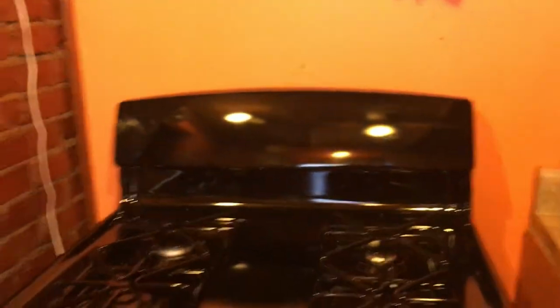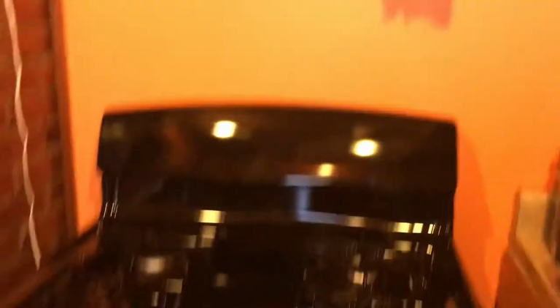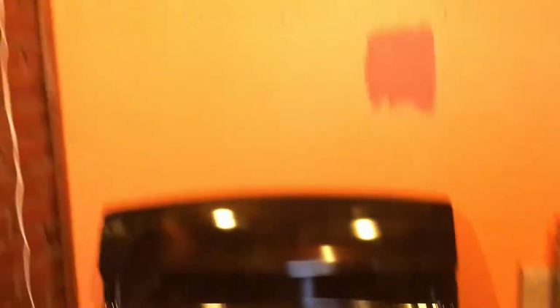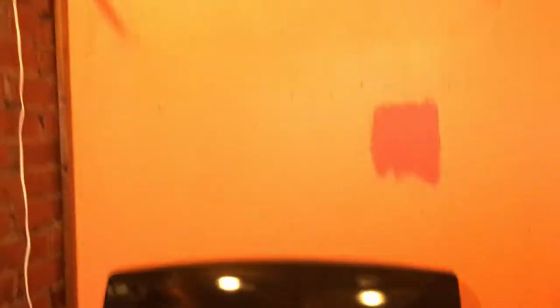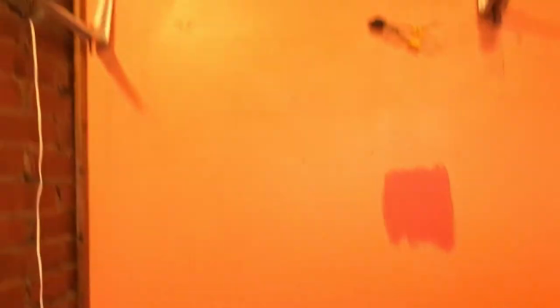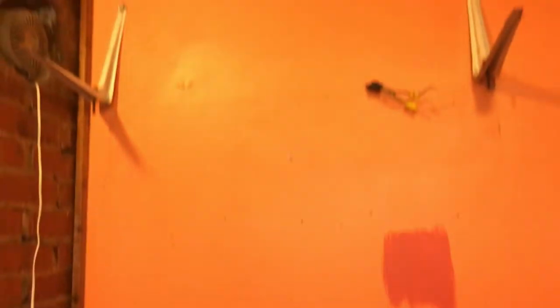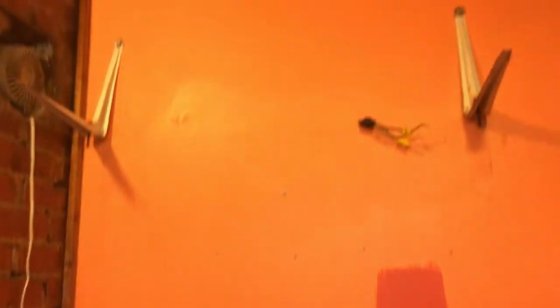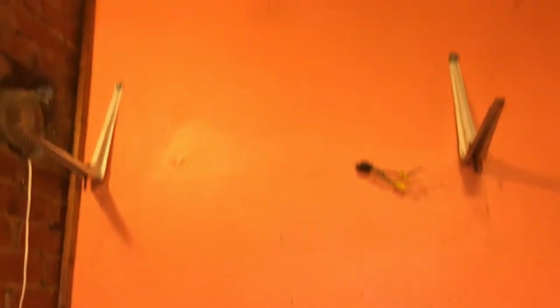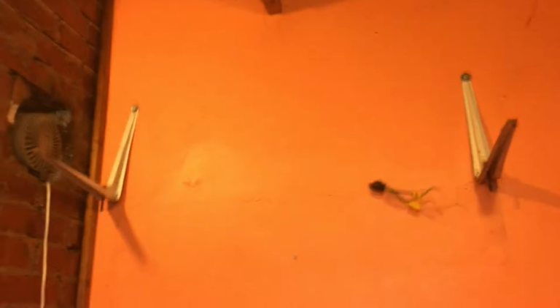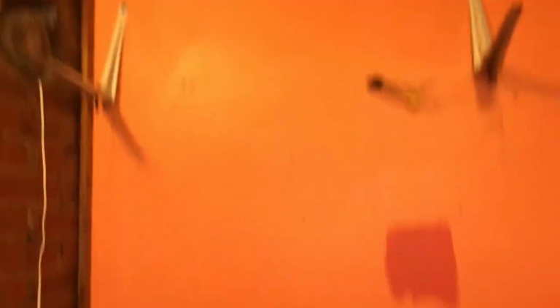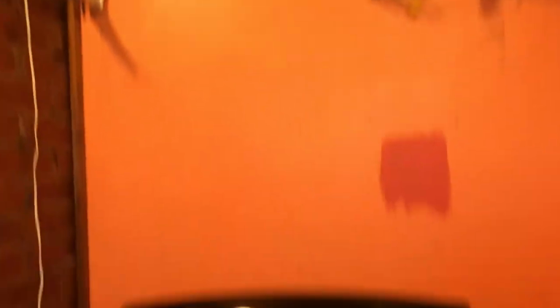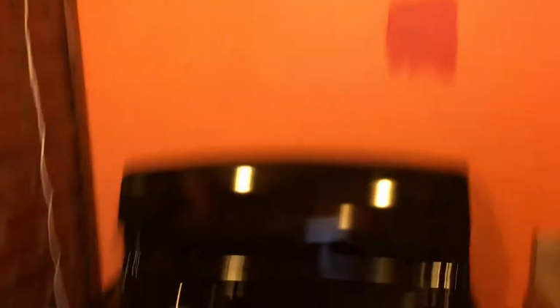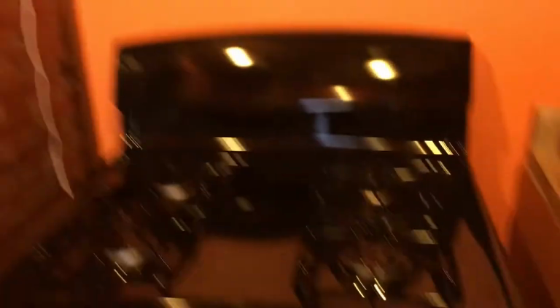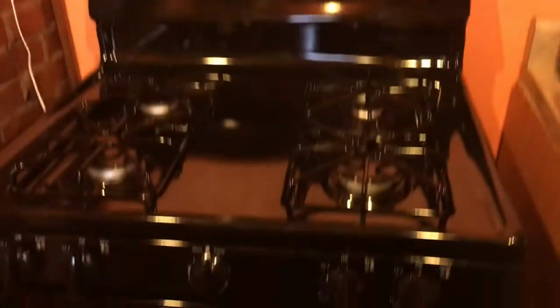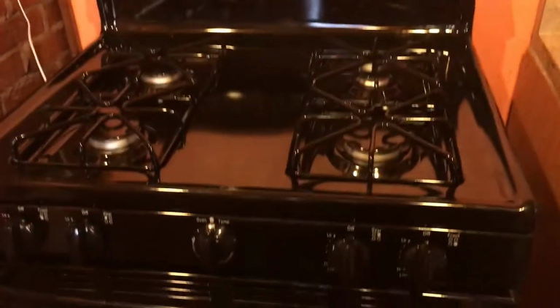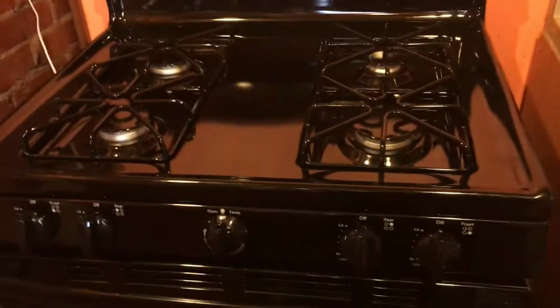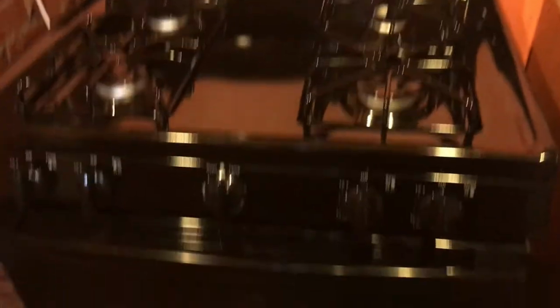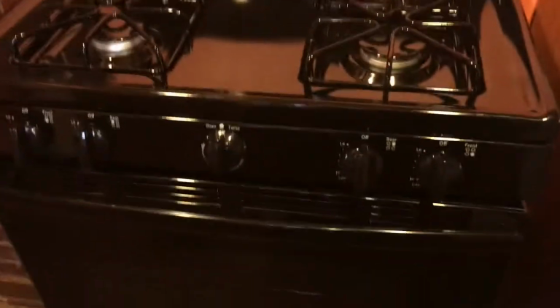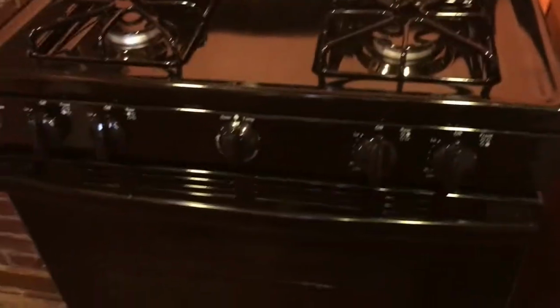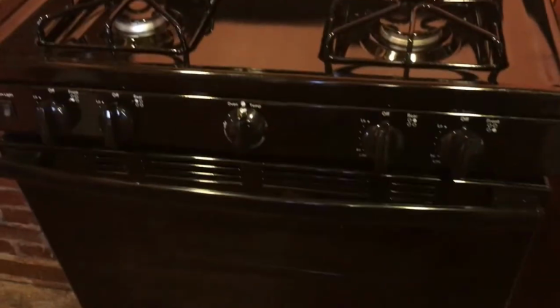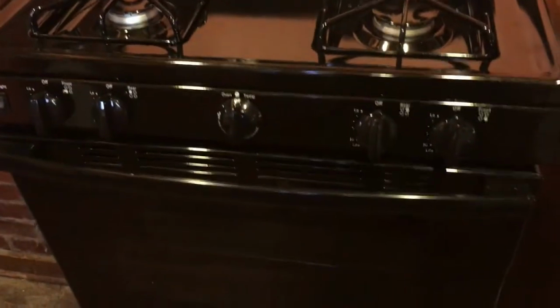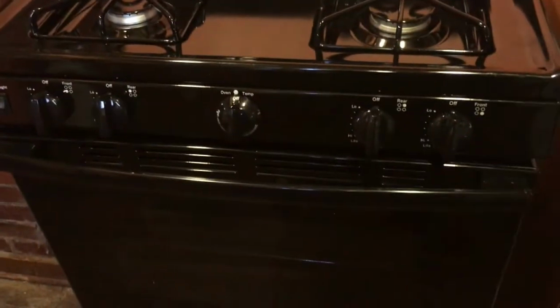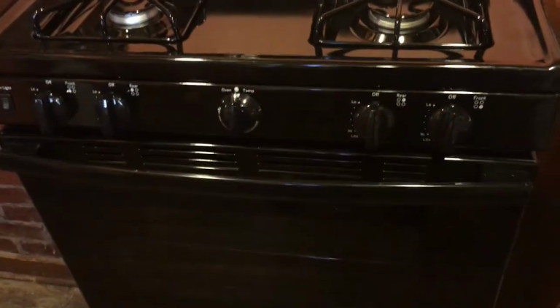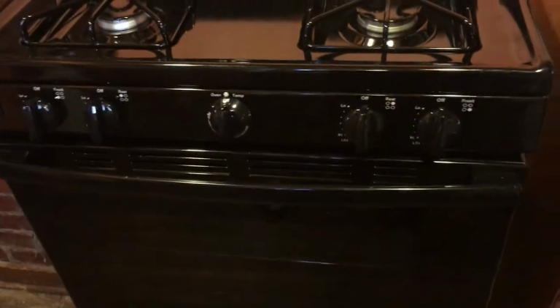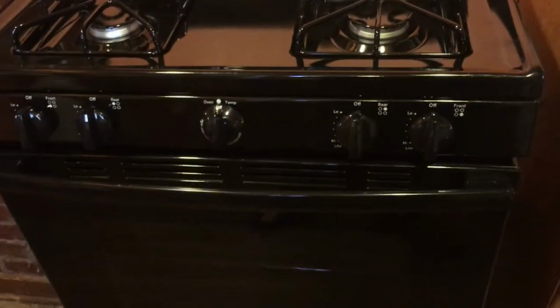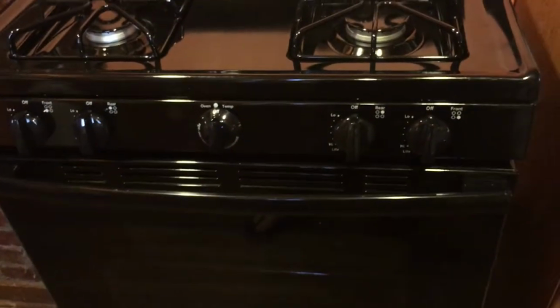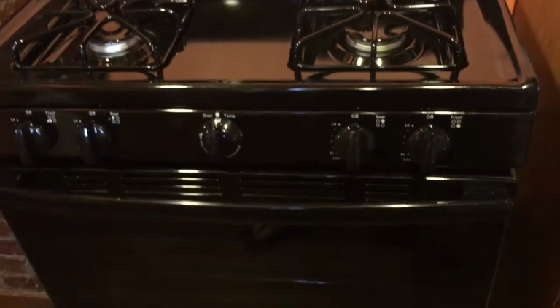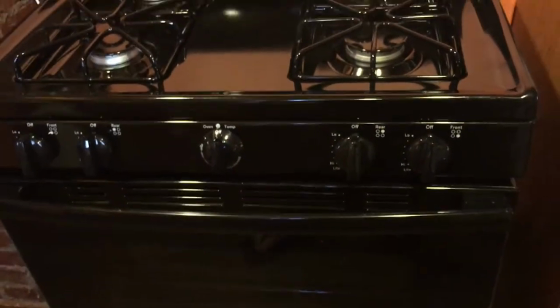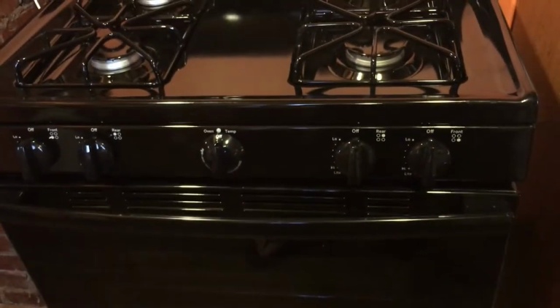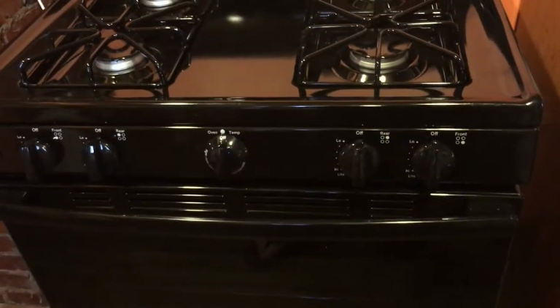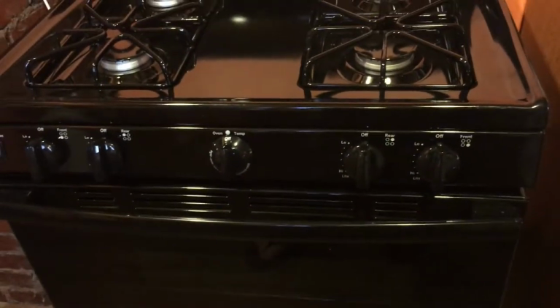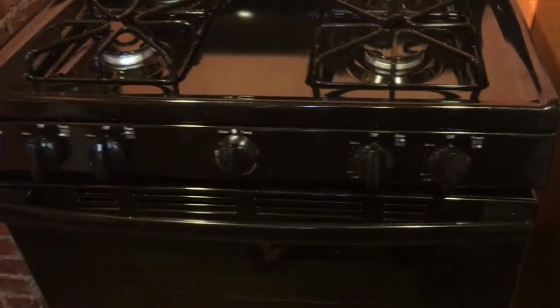We still have to paint and stuff in here, but anyway this is our new stove. I'm going to use it. I'm excited.